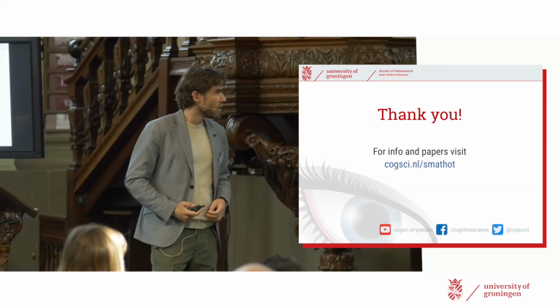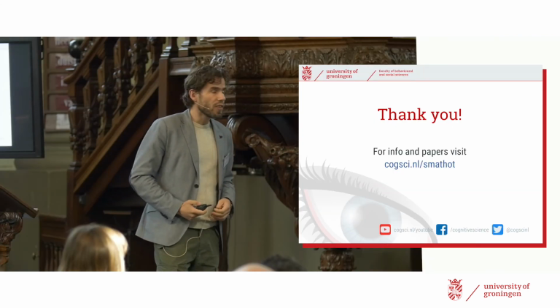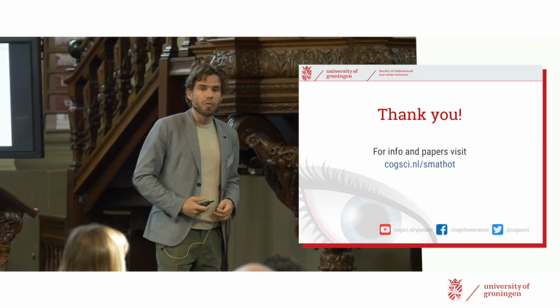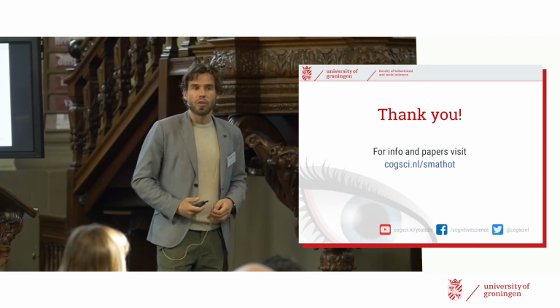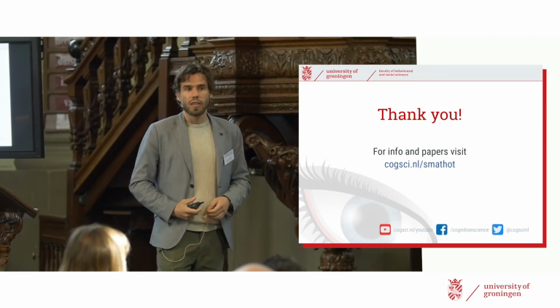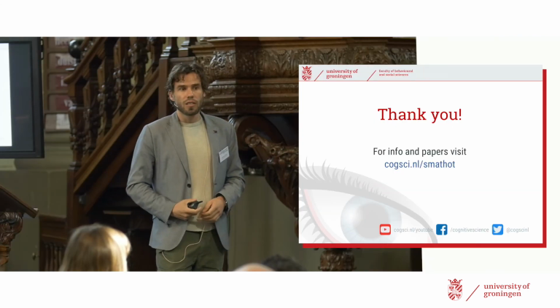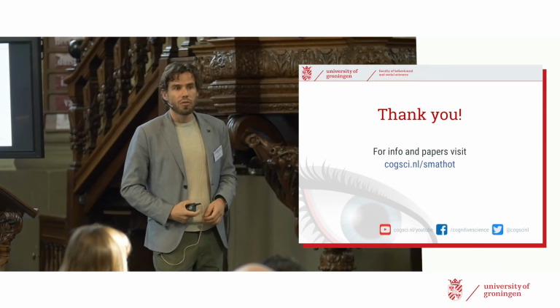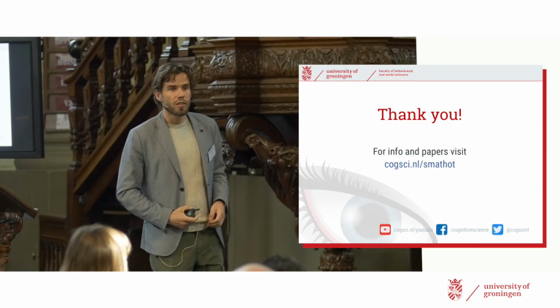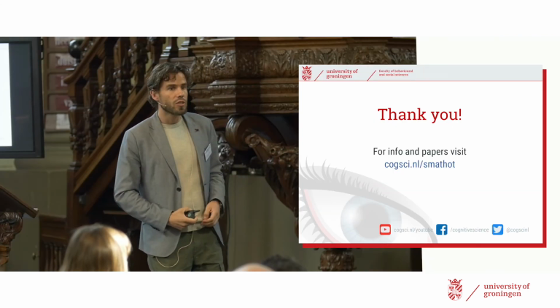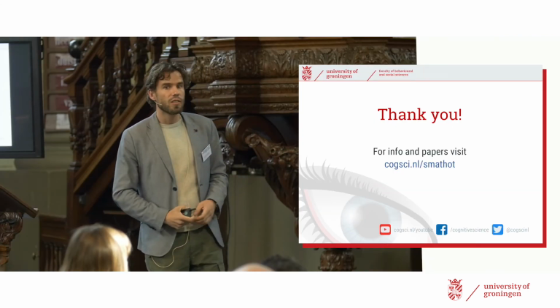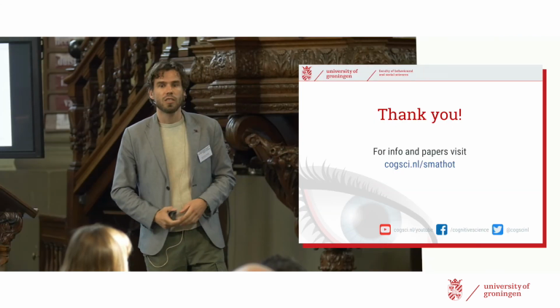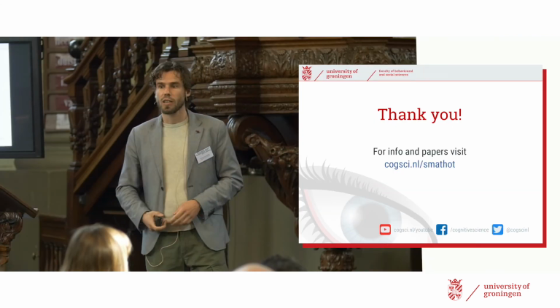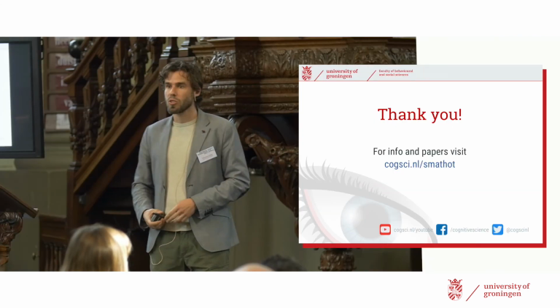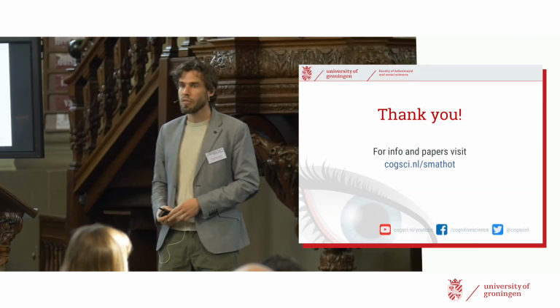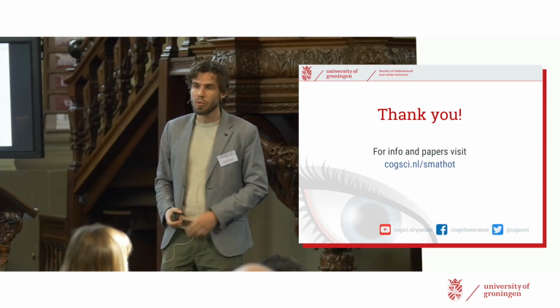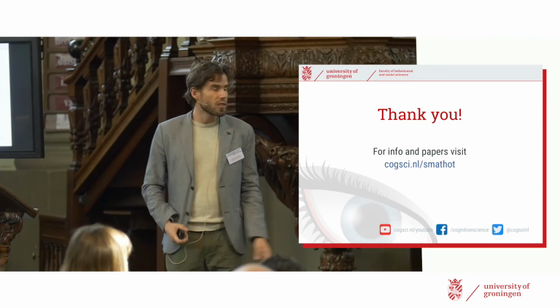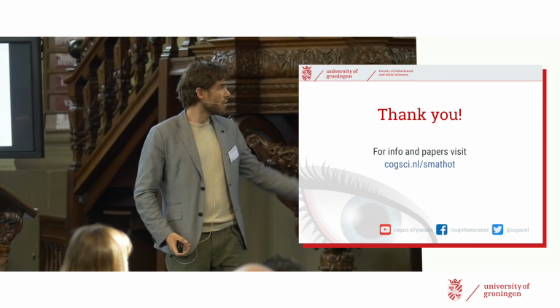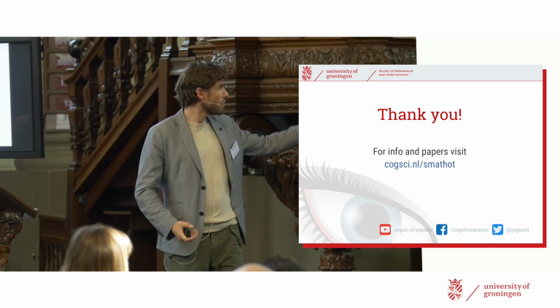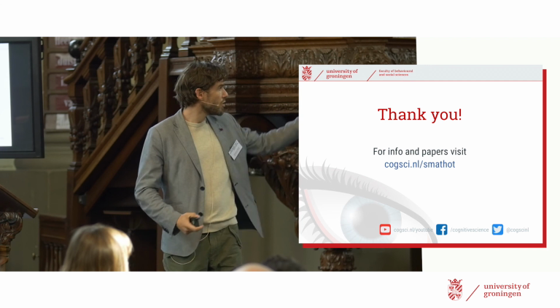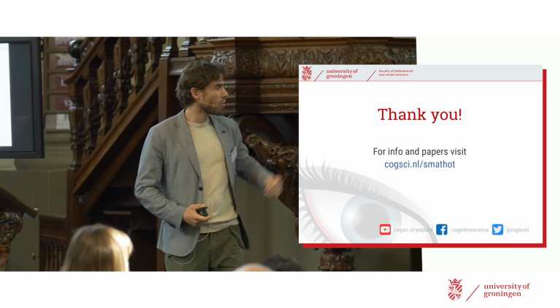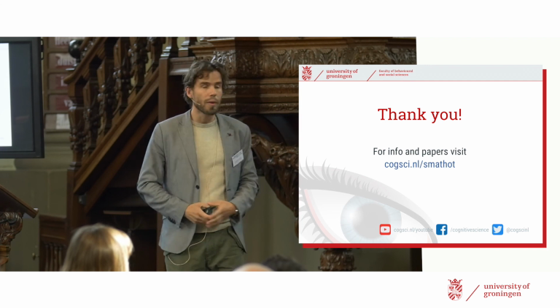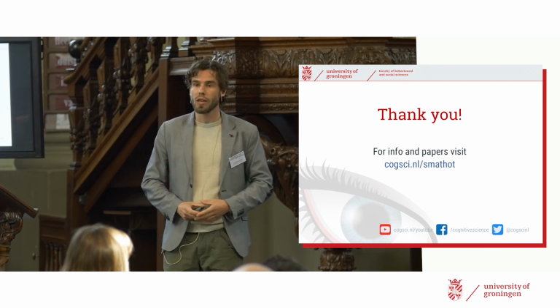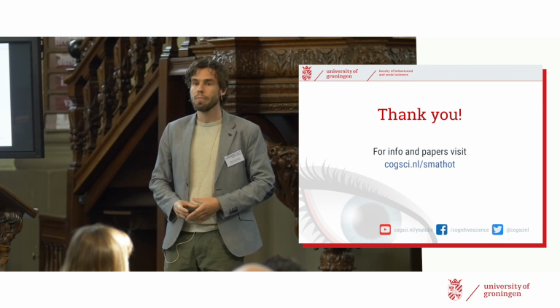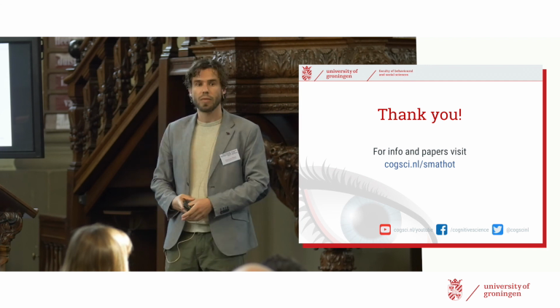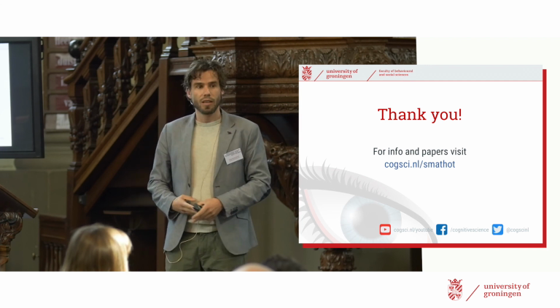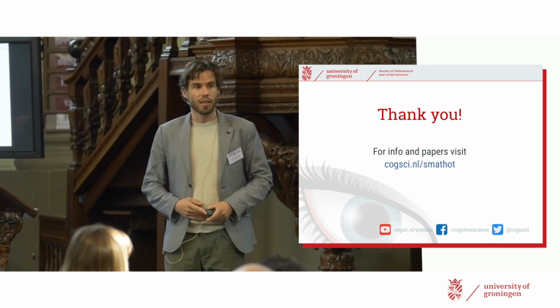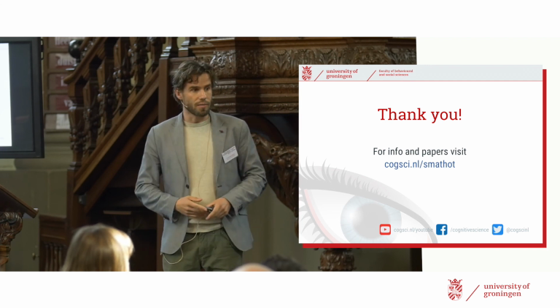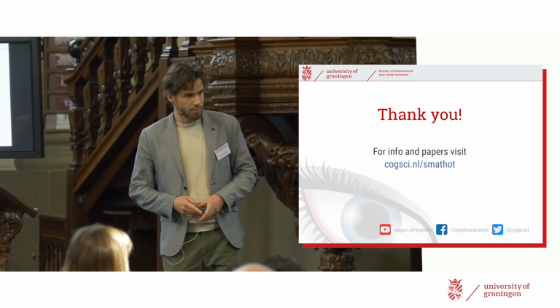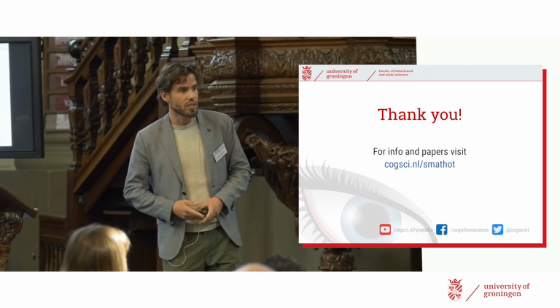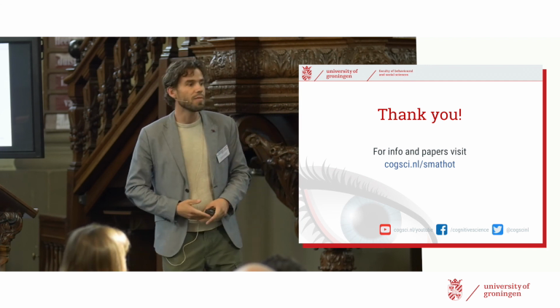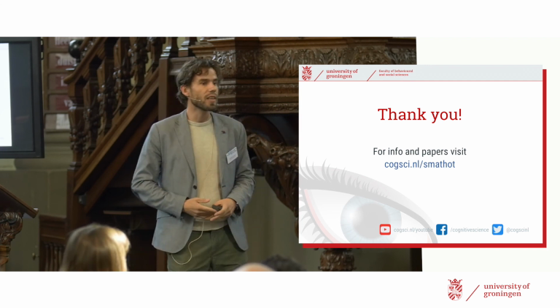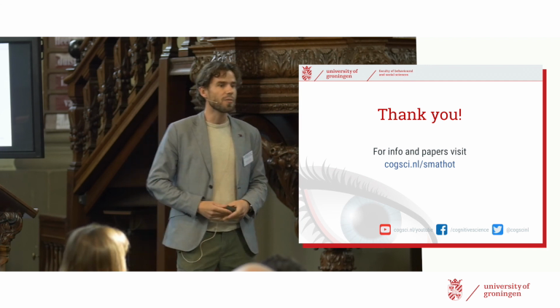With that, I would like to thank you for your attention. If you're interested in this, please visit my website. Thank you.